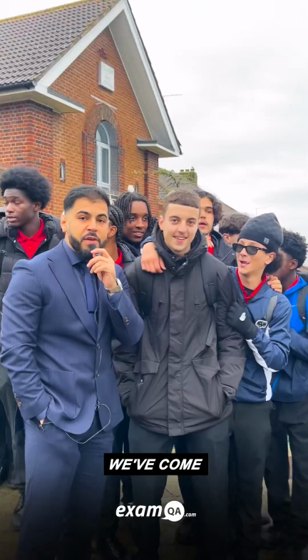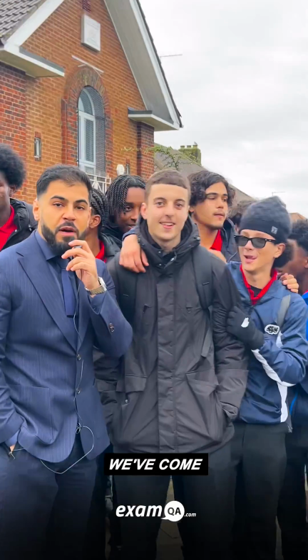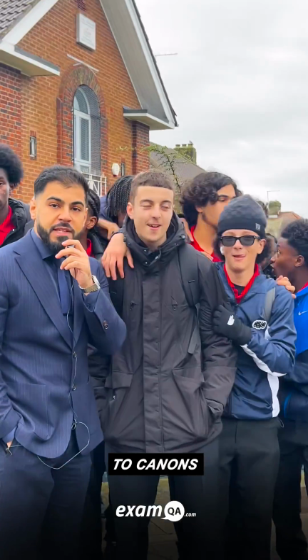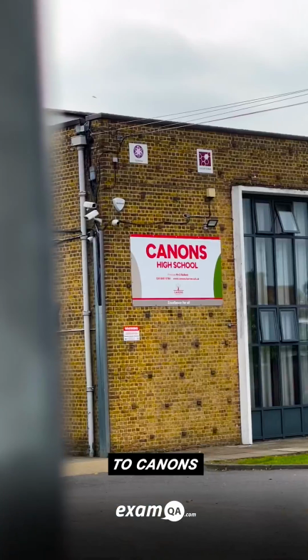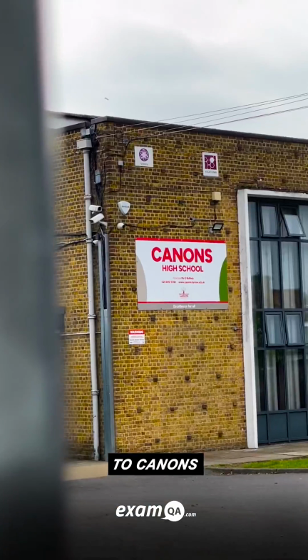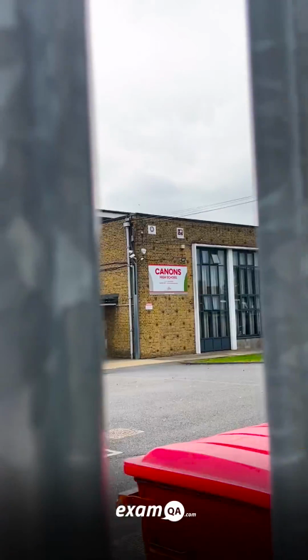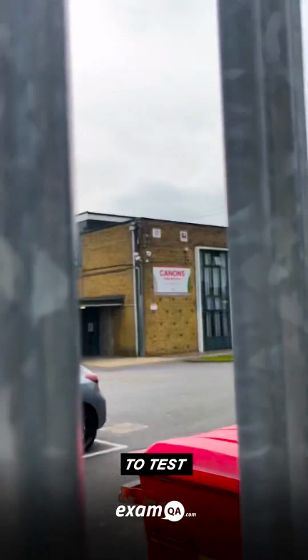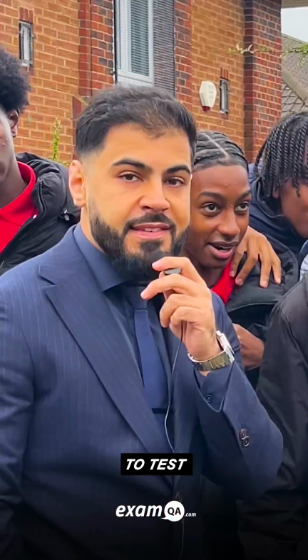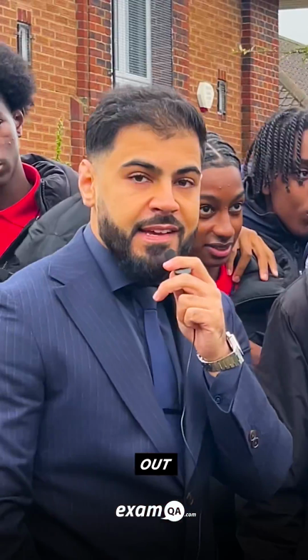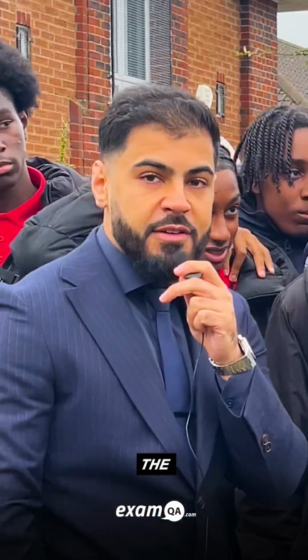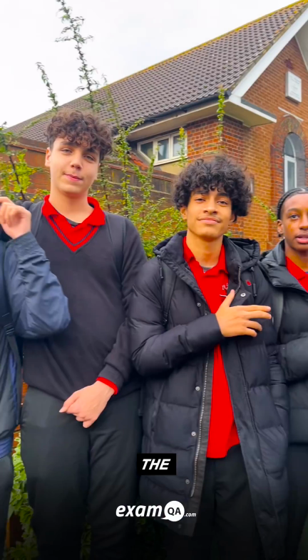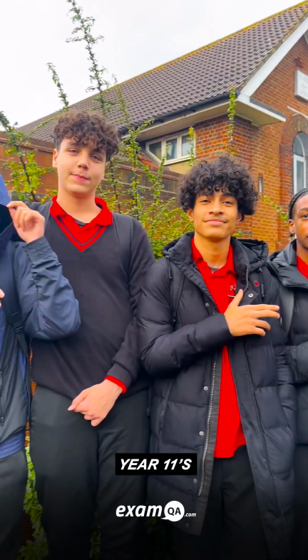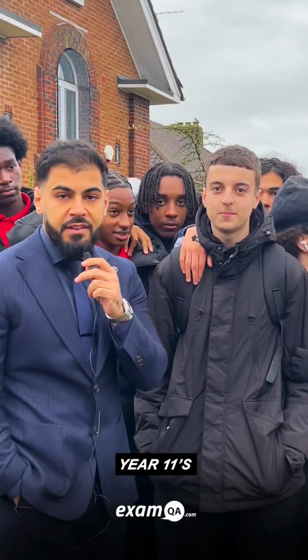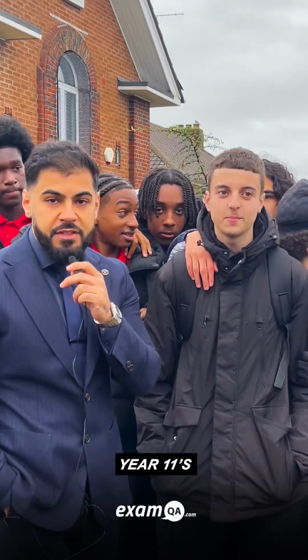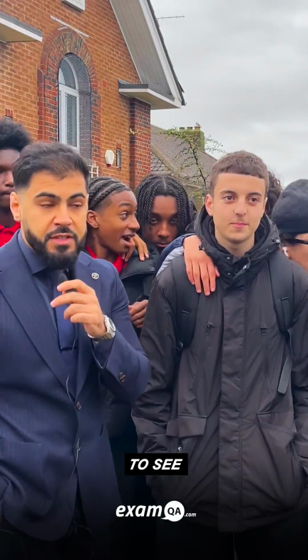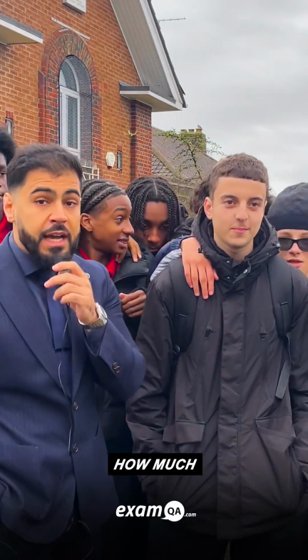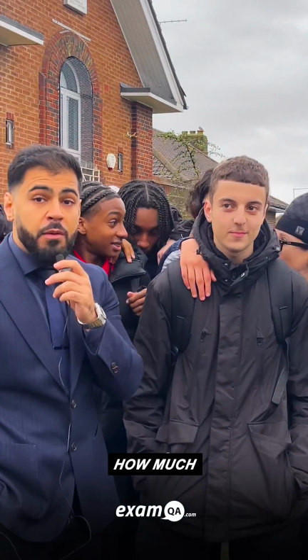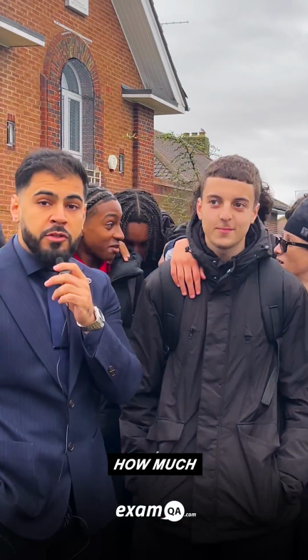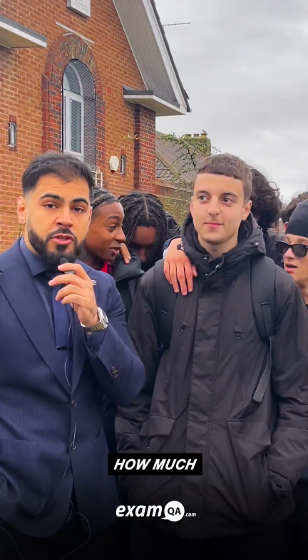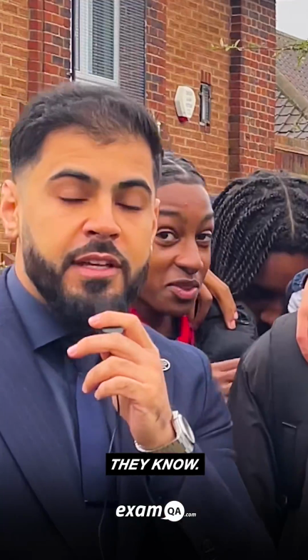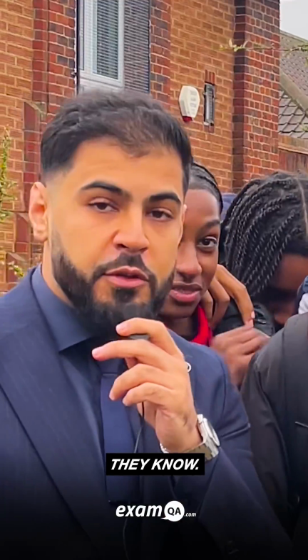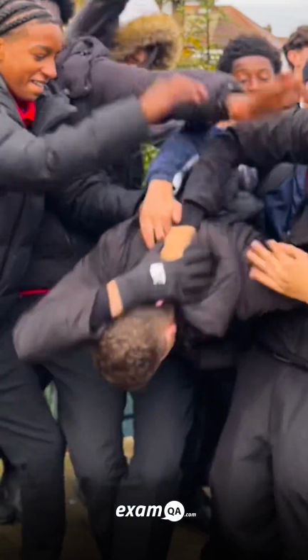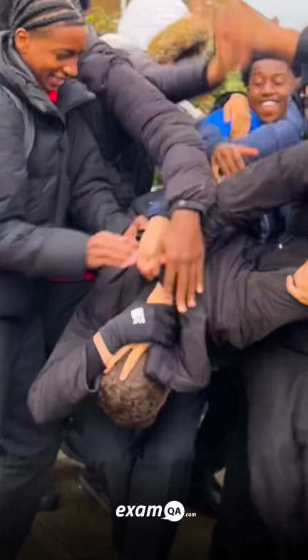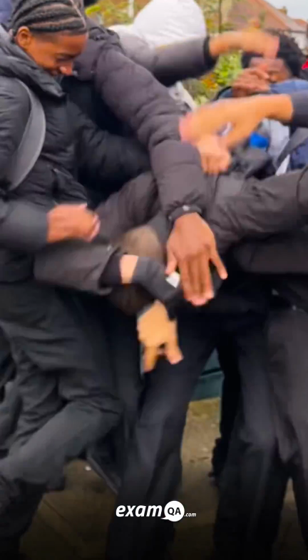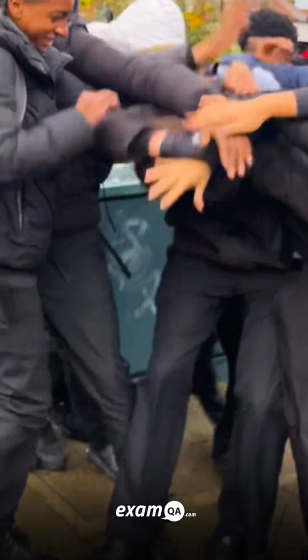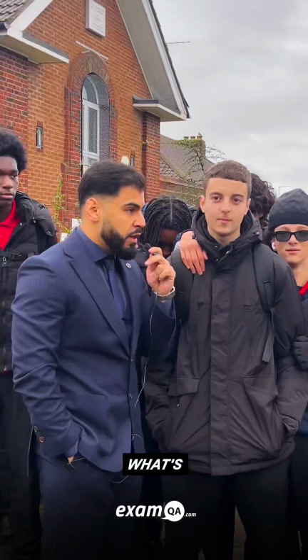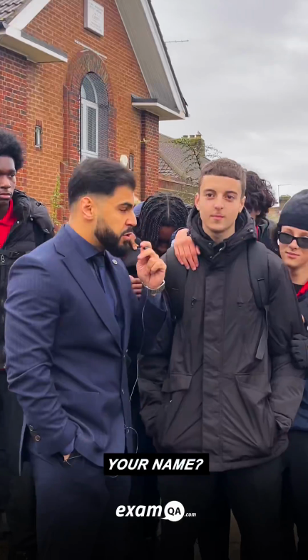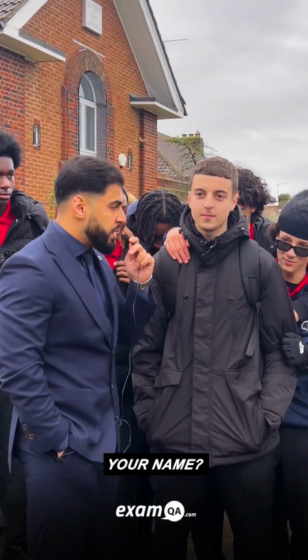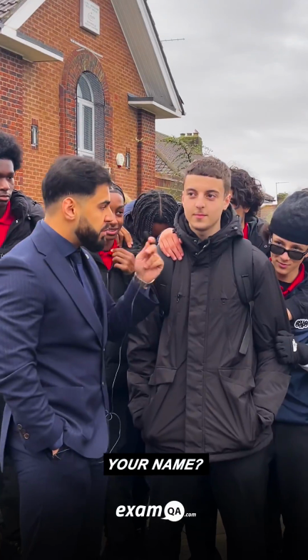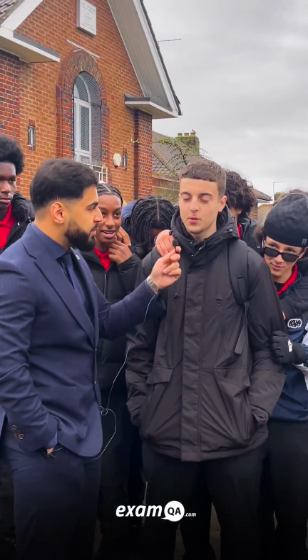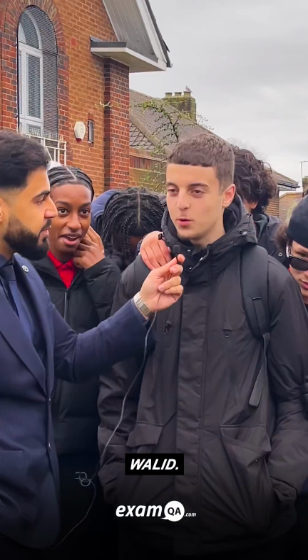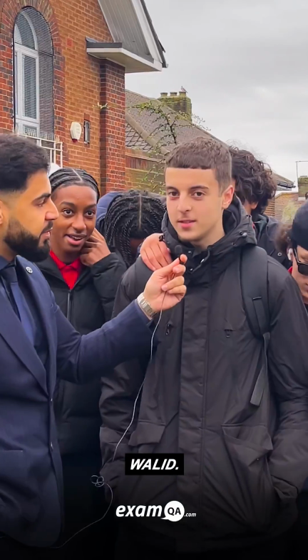We've come to Cannons to test out the Year 11s to see how much they know. What's your name? Walid.